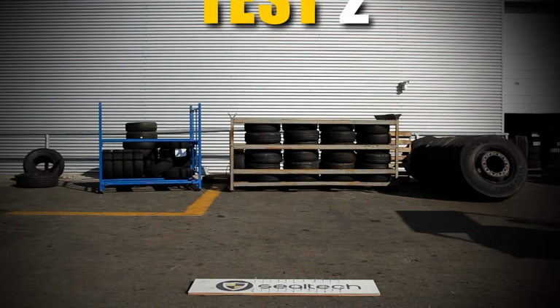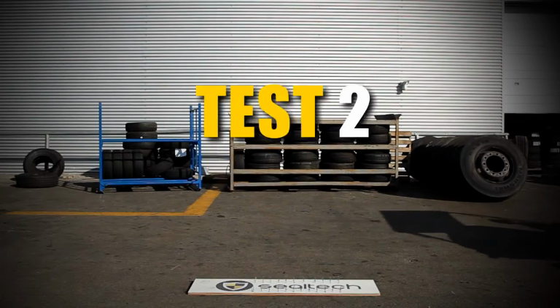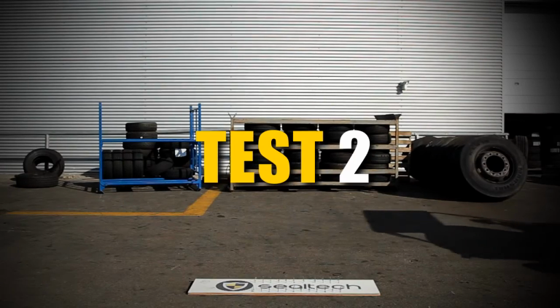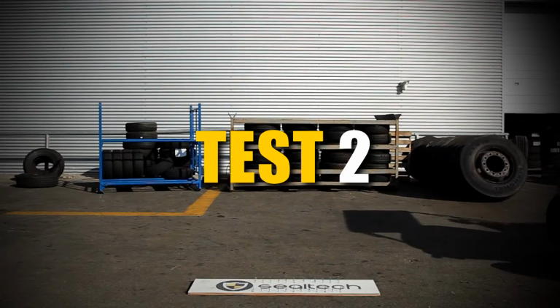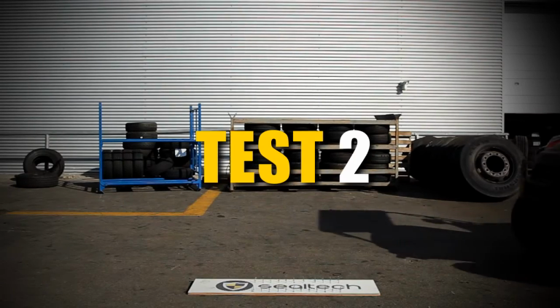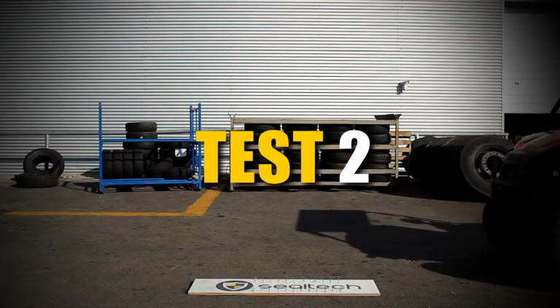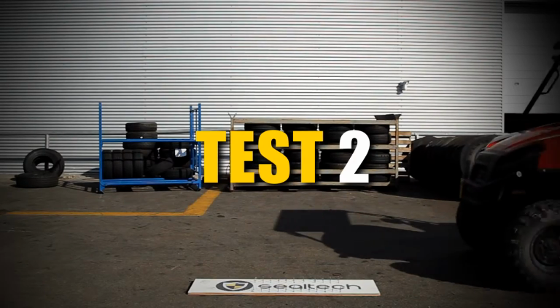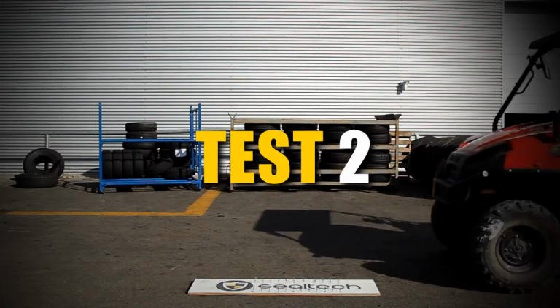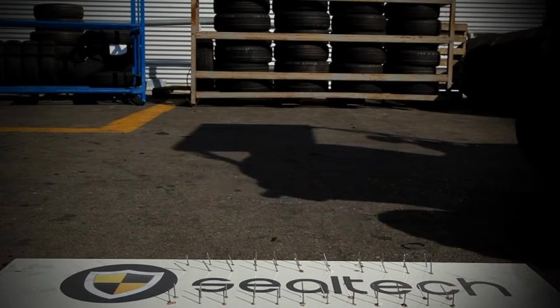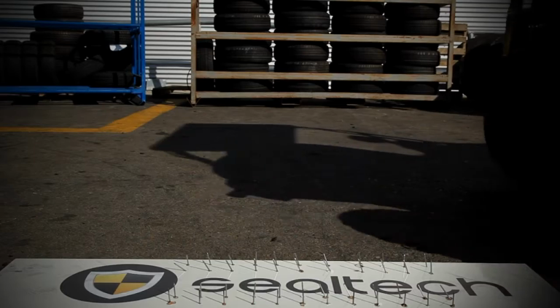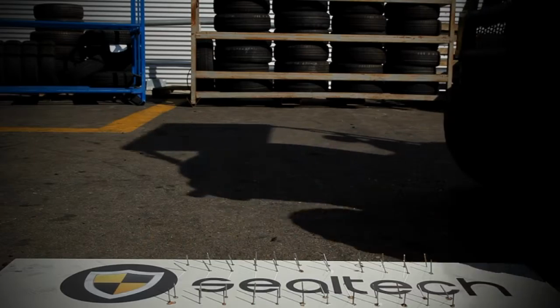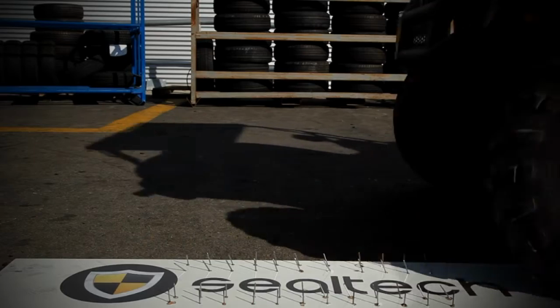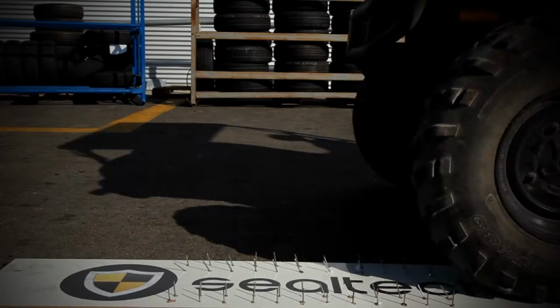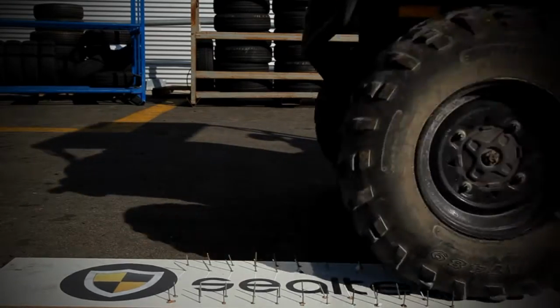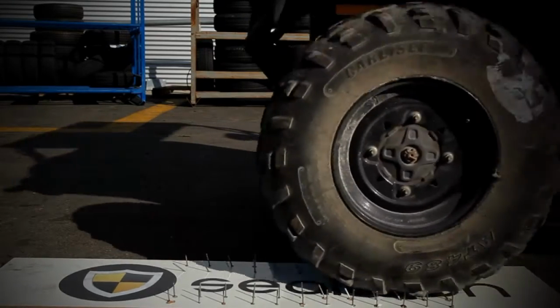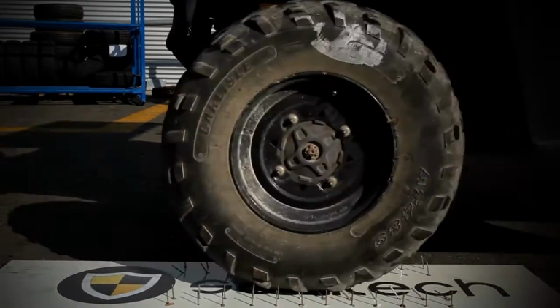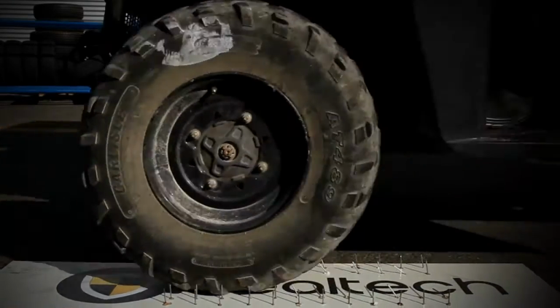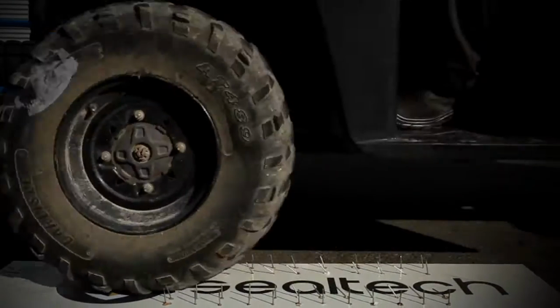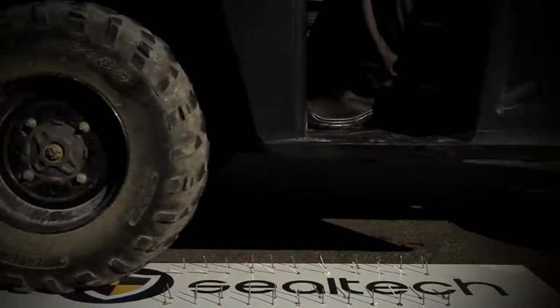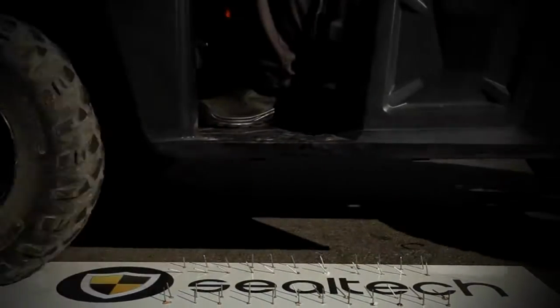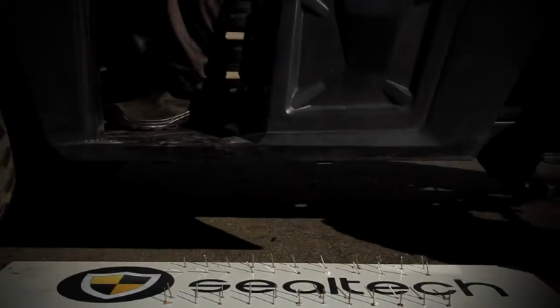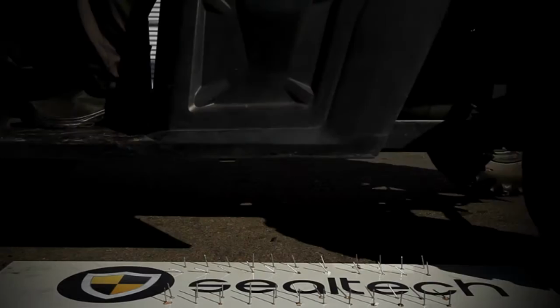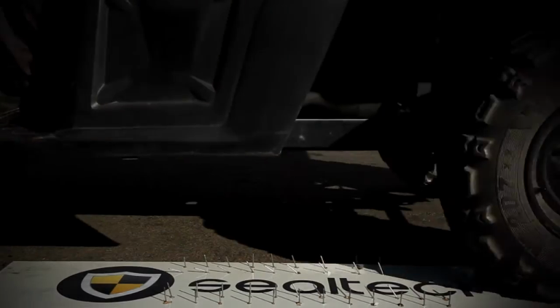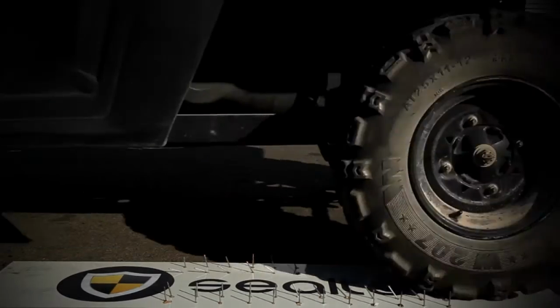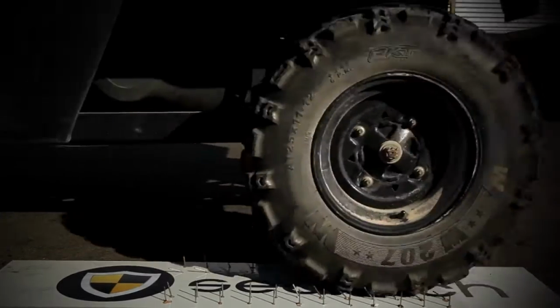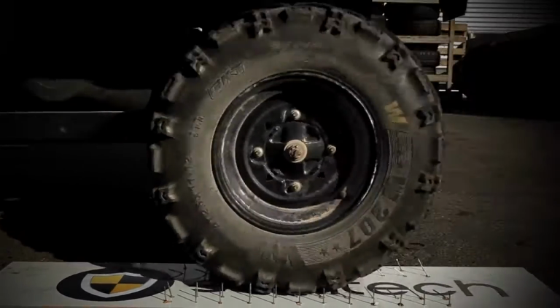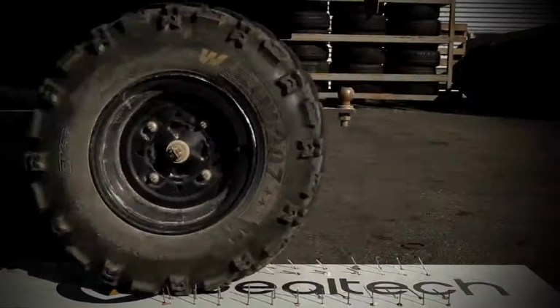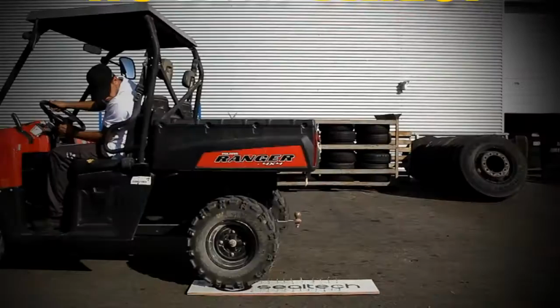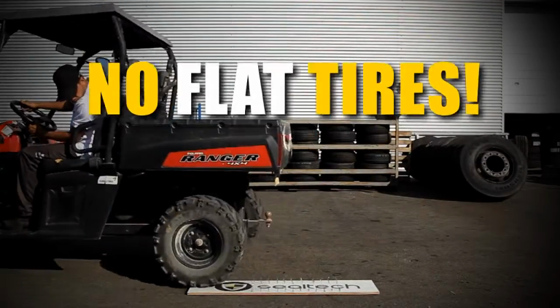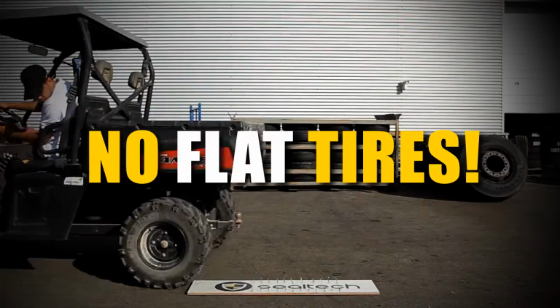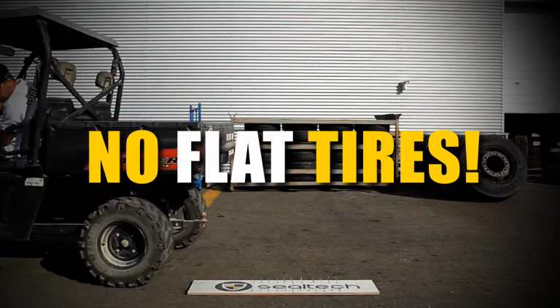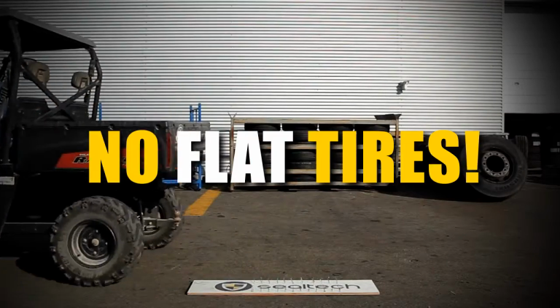Then we repeated the nail test with a different vehicle — and no flat tire.